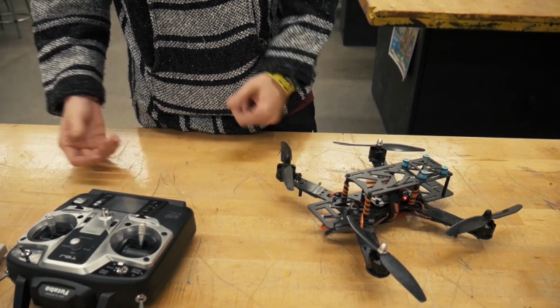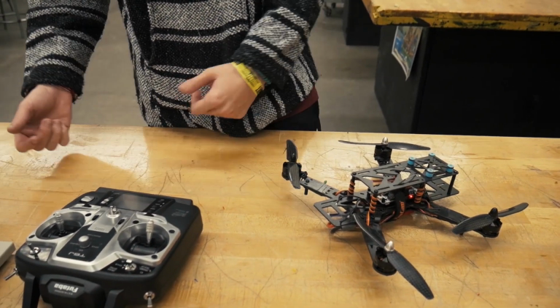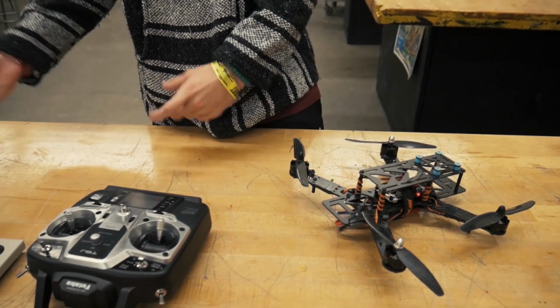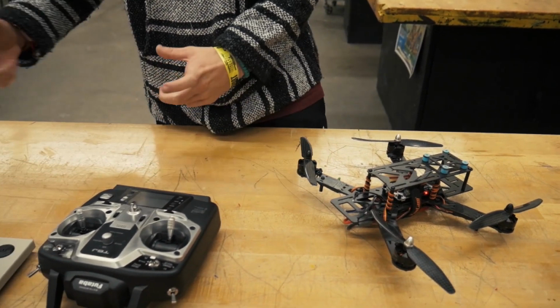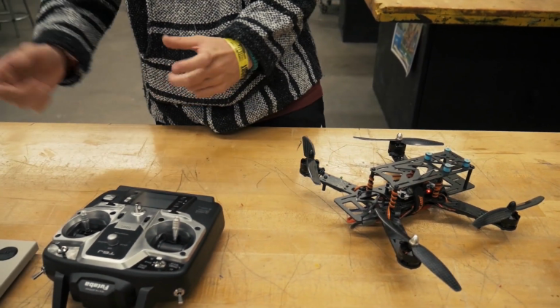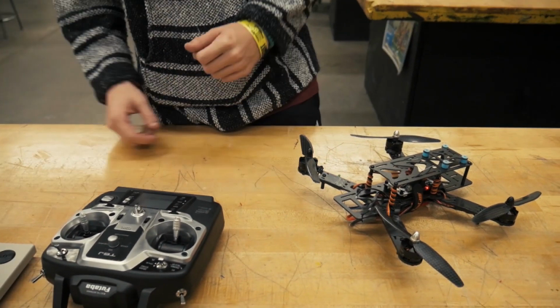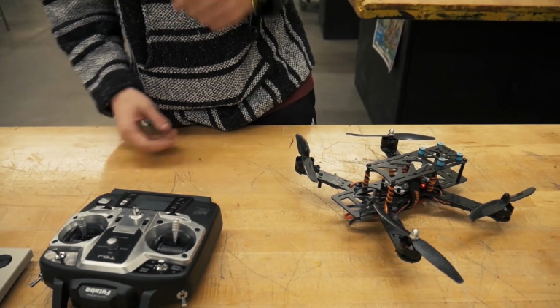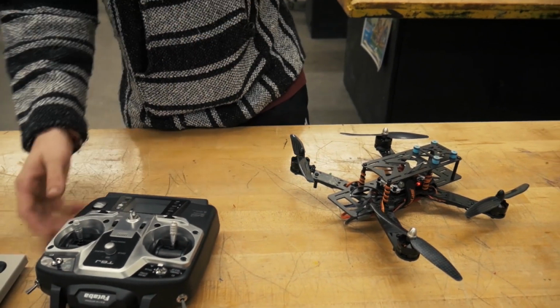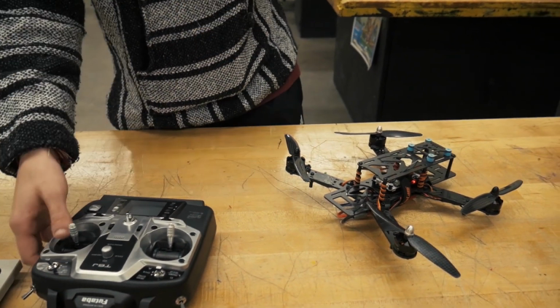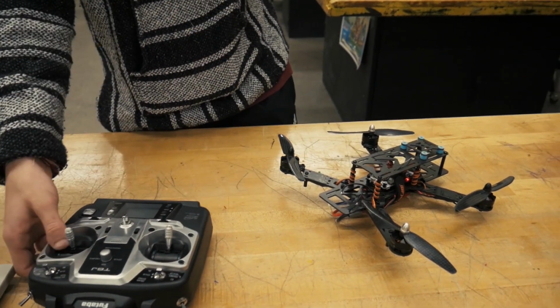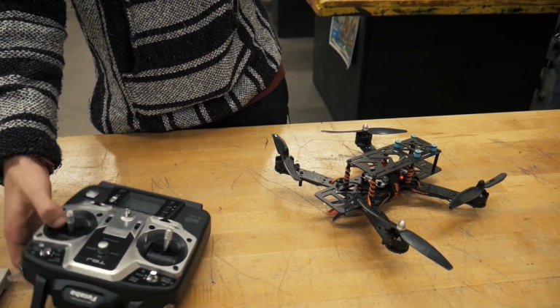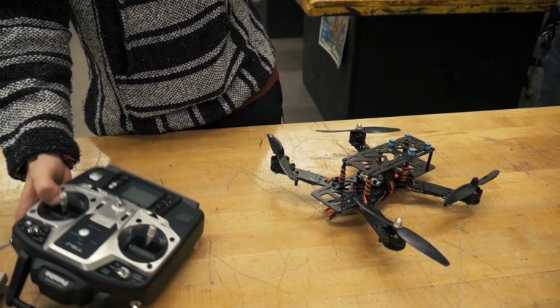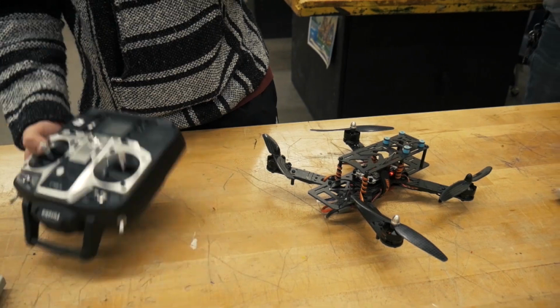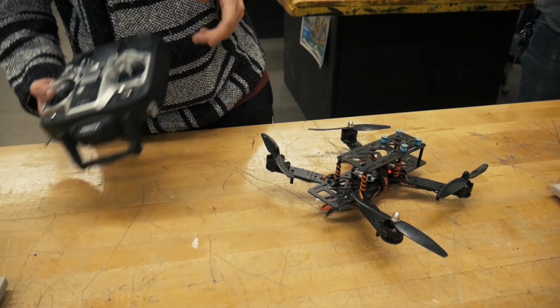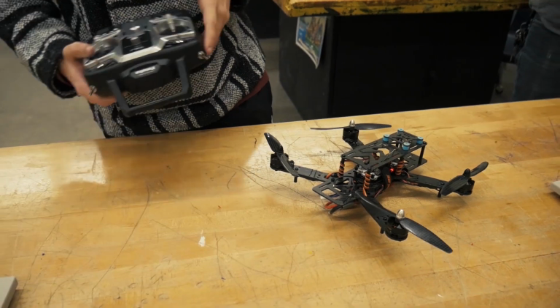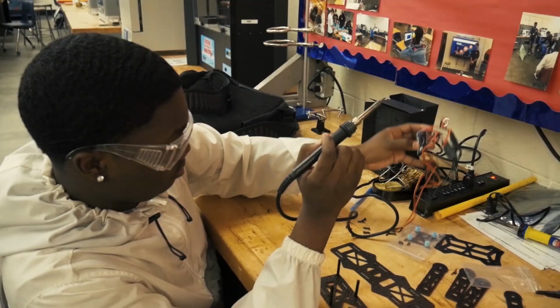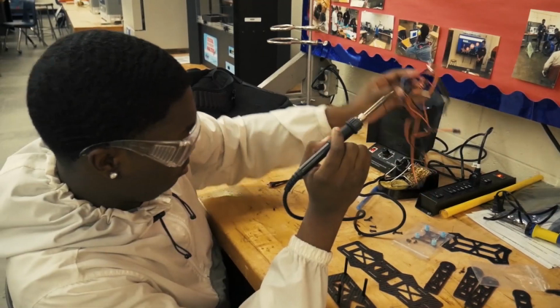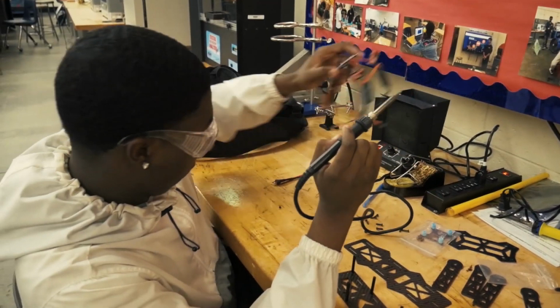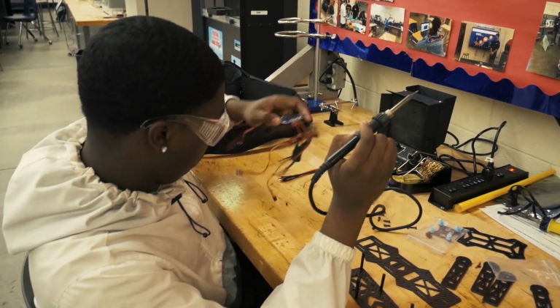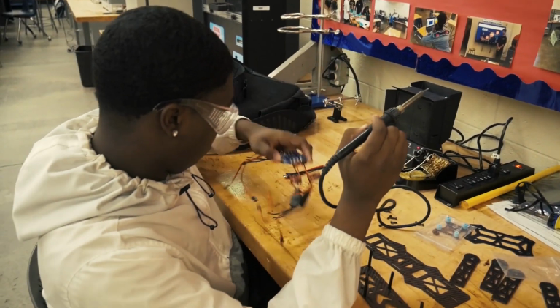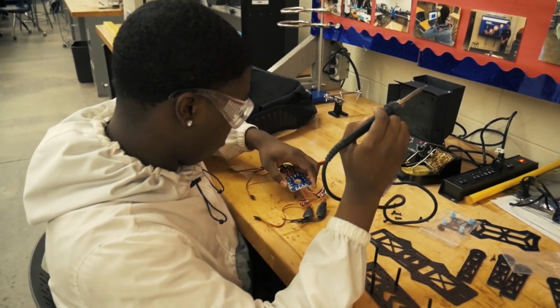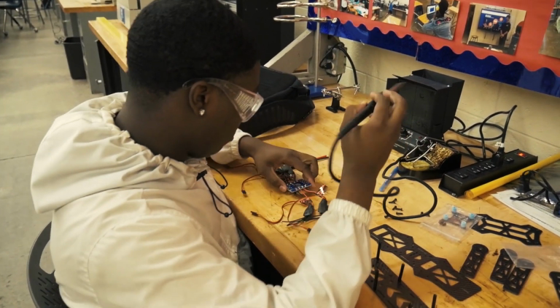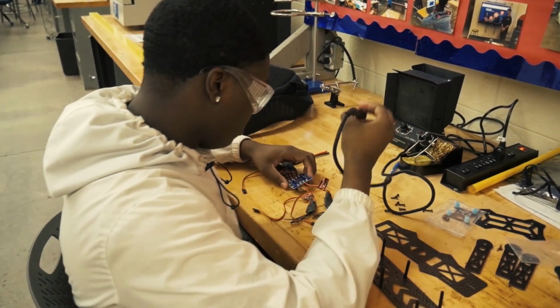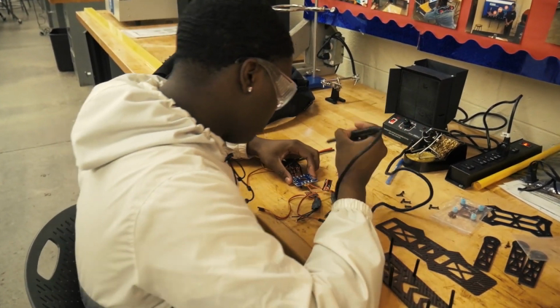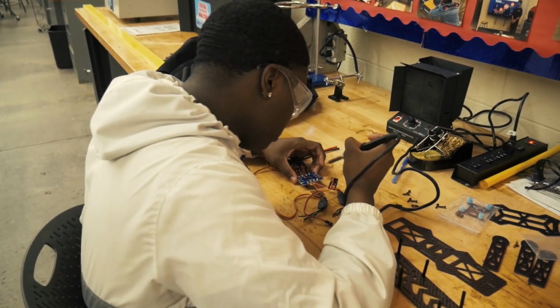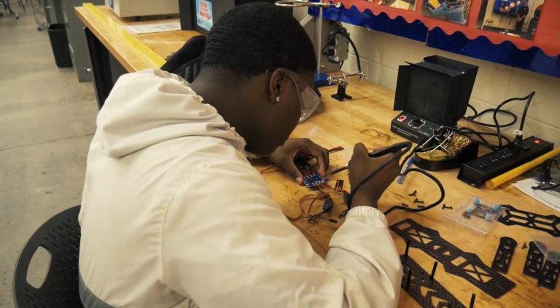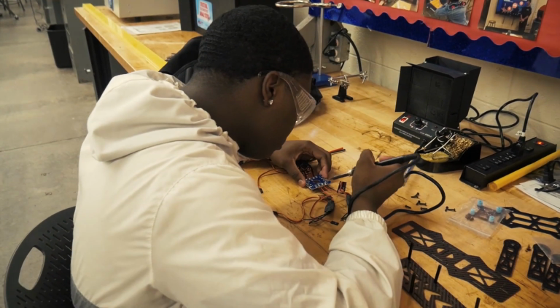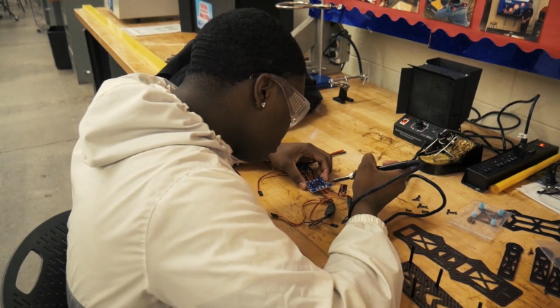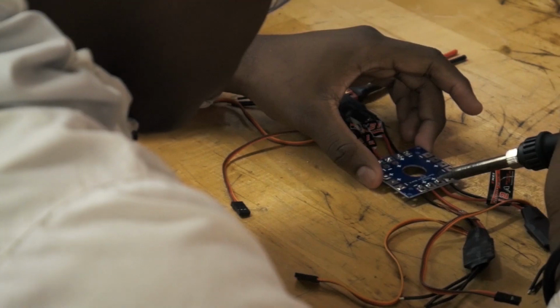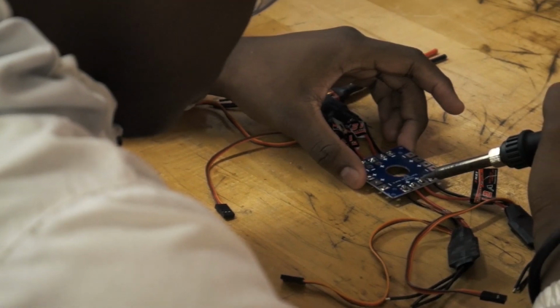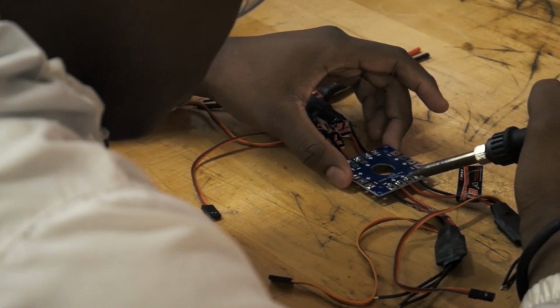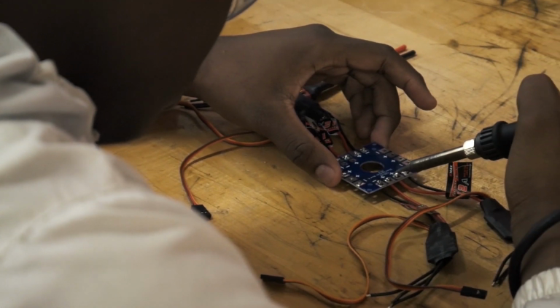Now I know you've heard the term career and college ready. That is our goal — to ensure that our students are career and college ready.